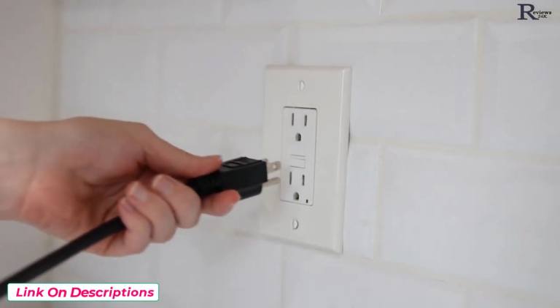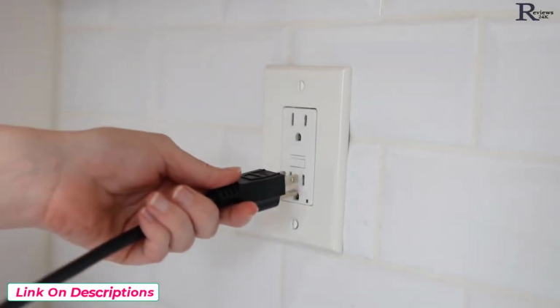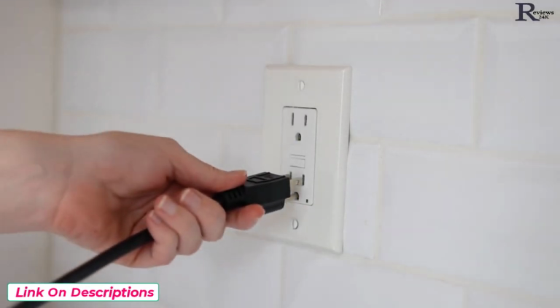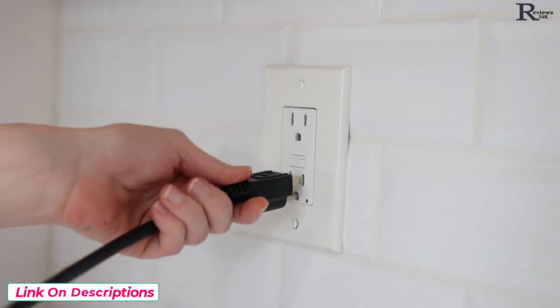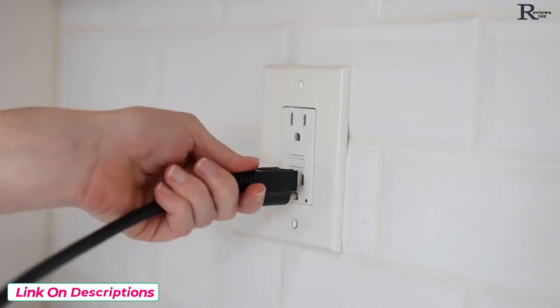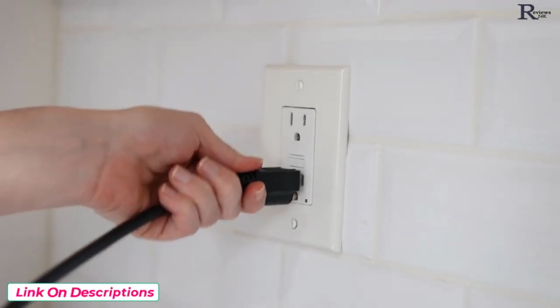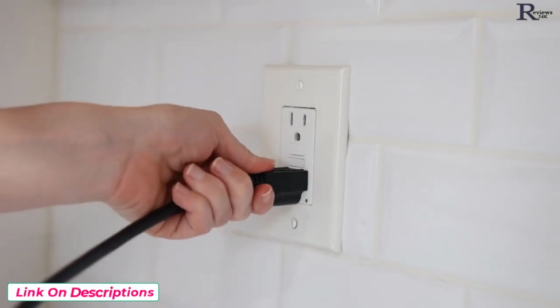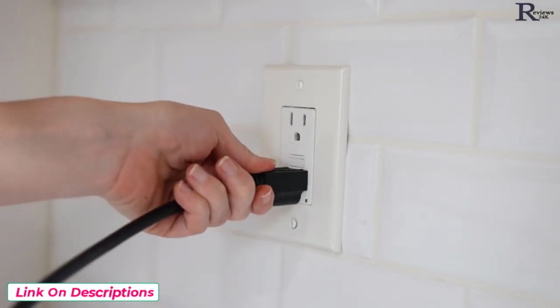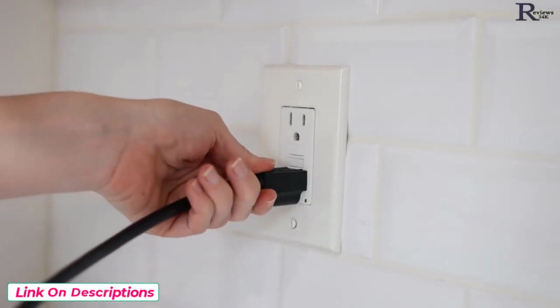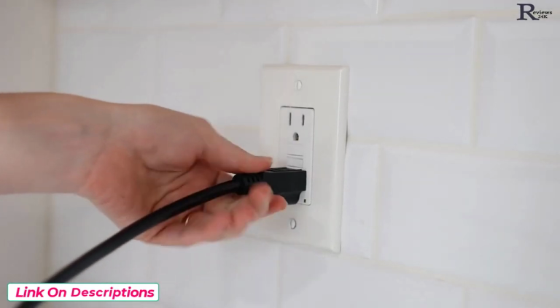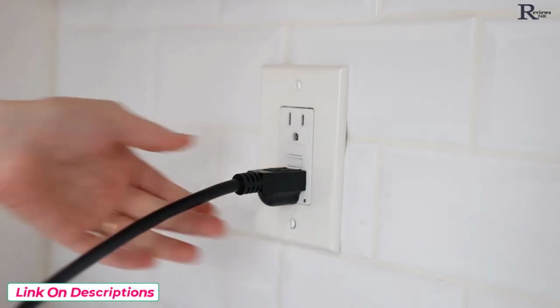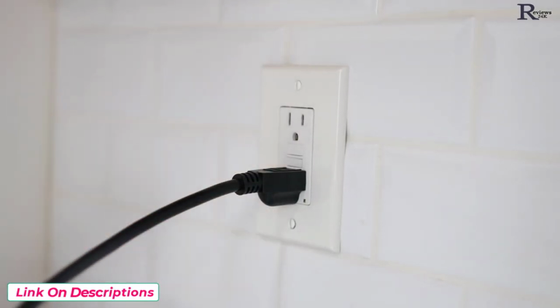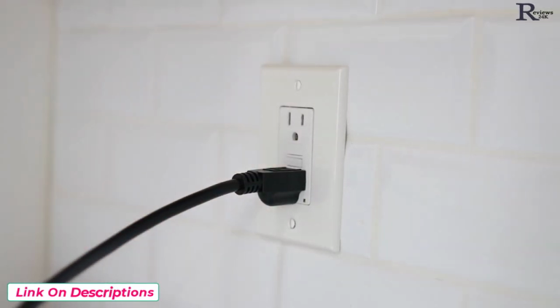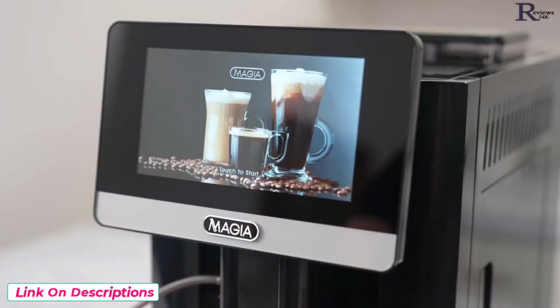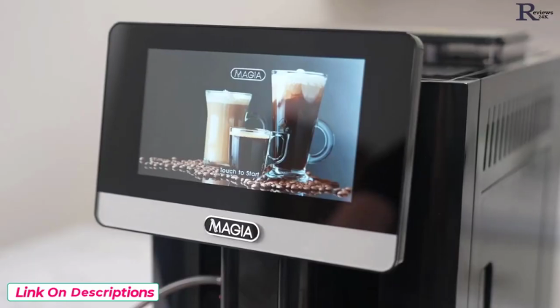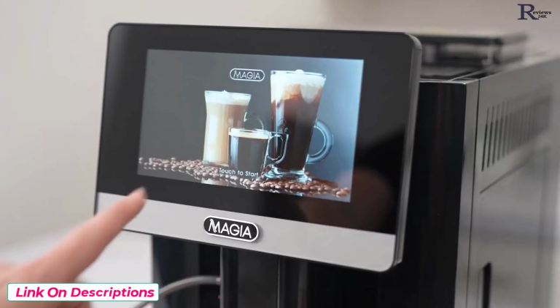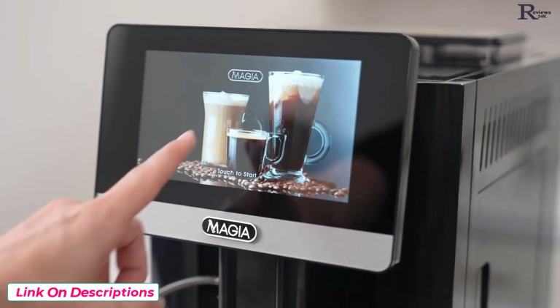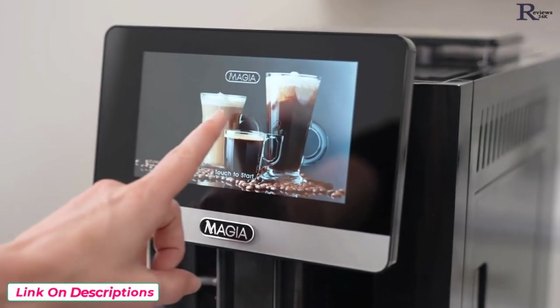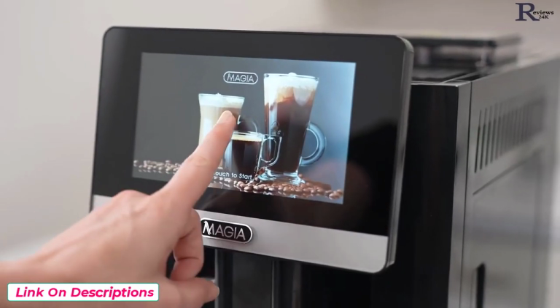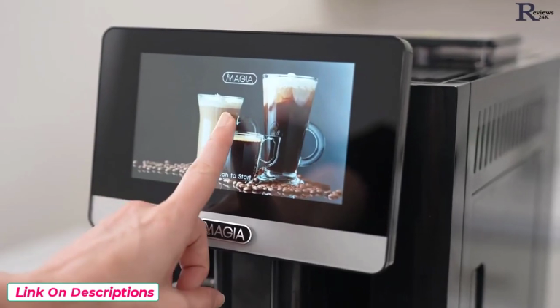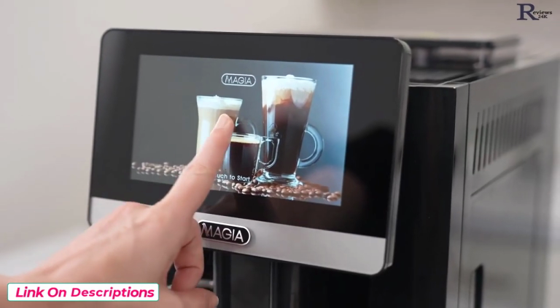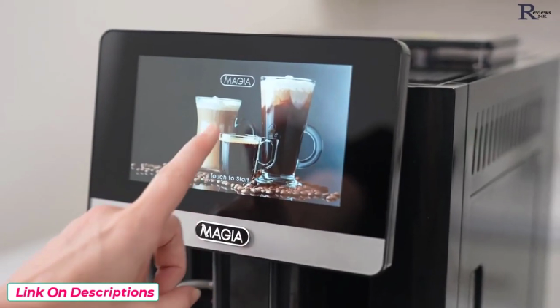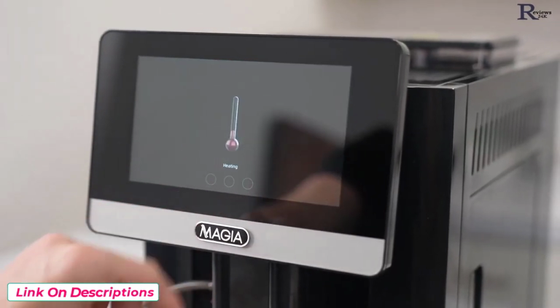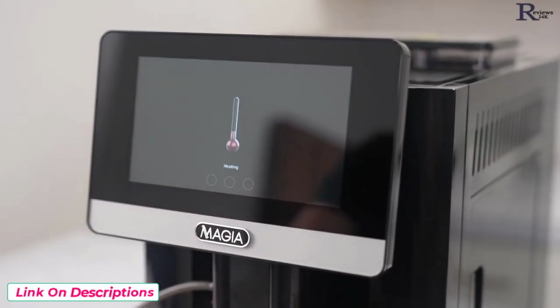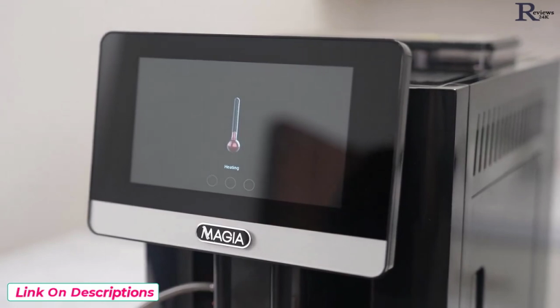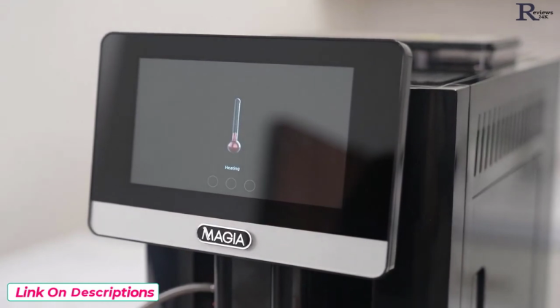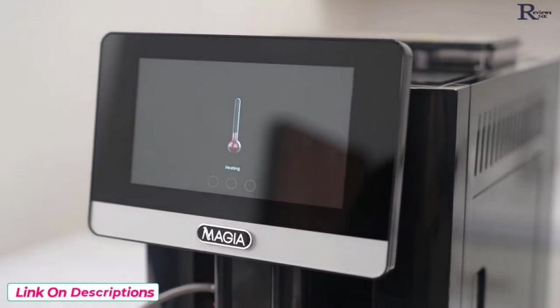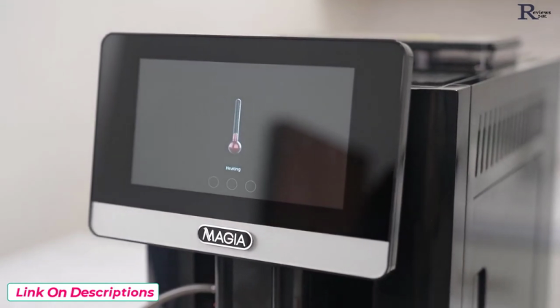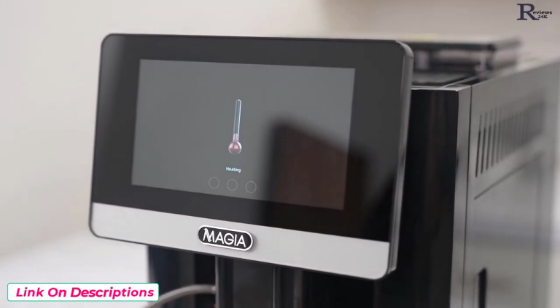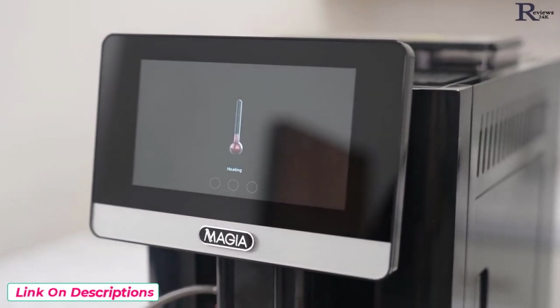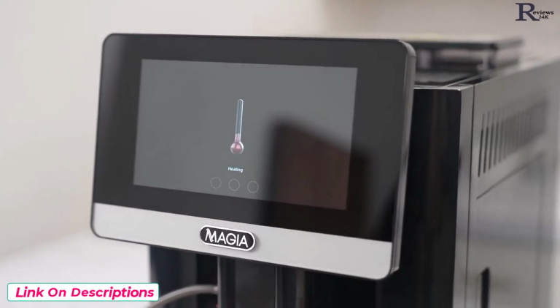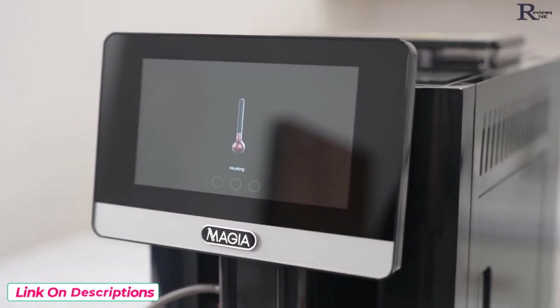Plug your Mahia in. Tap the display screen with your finger. The machine will start up.